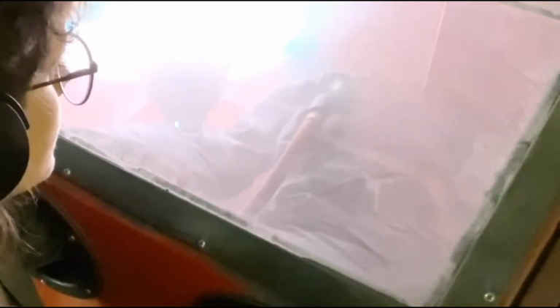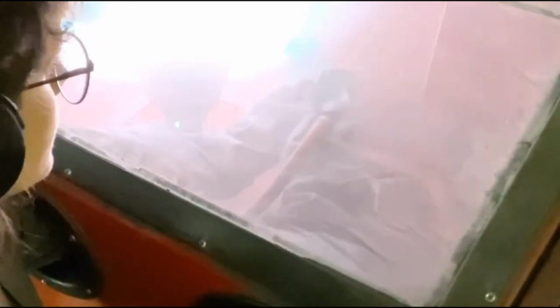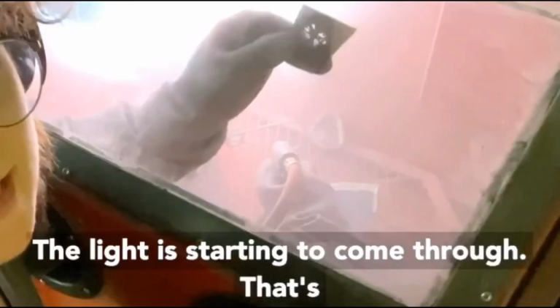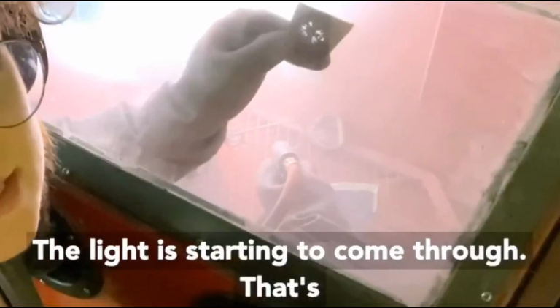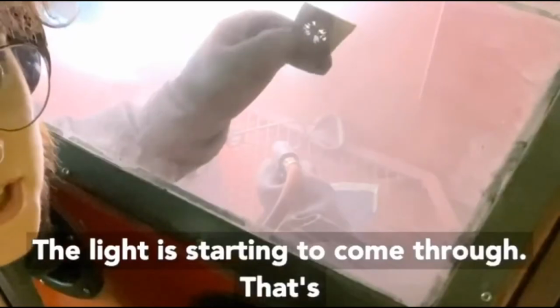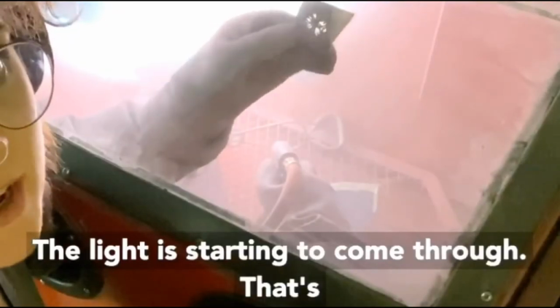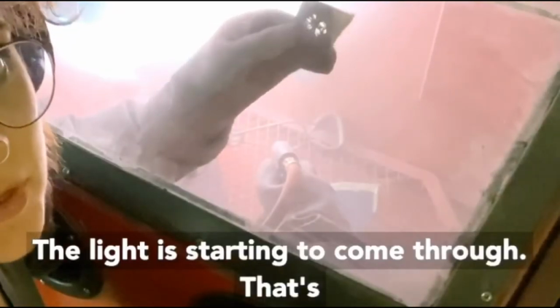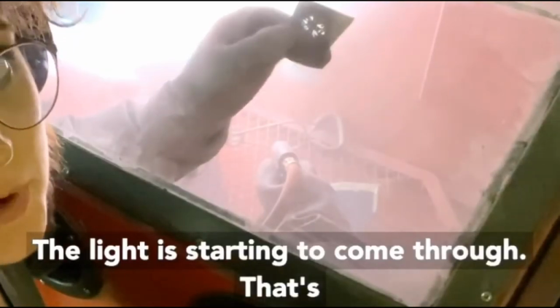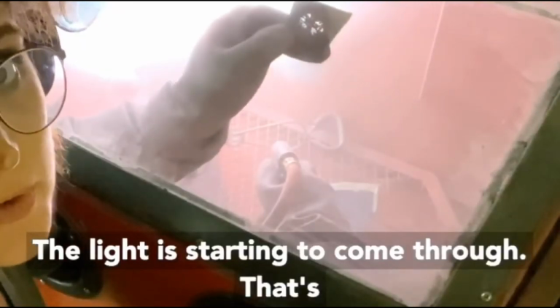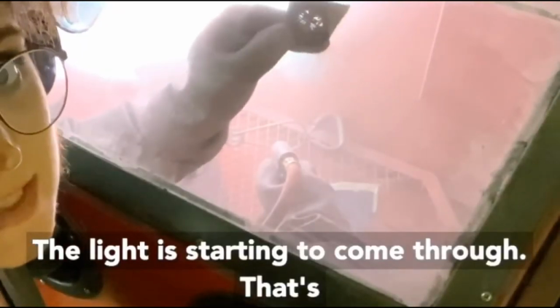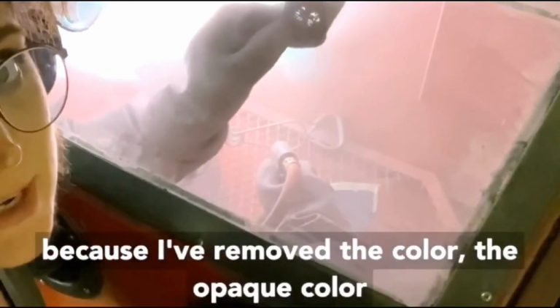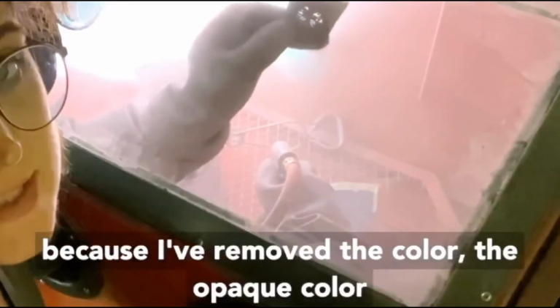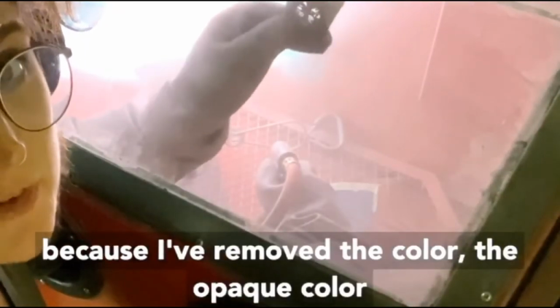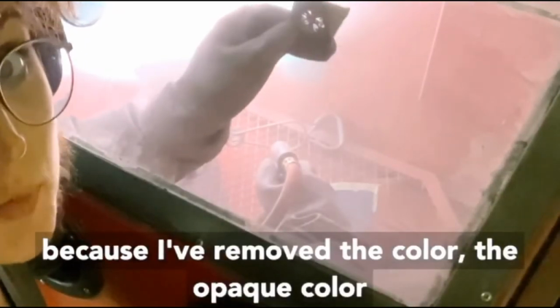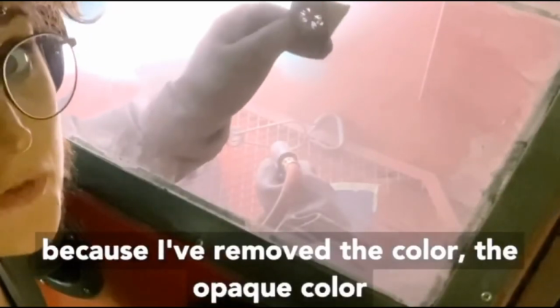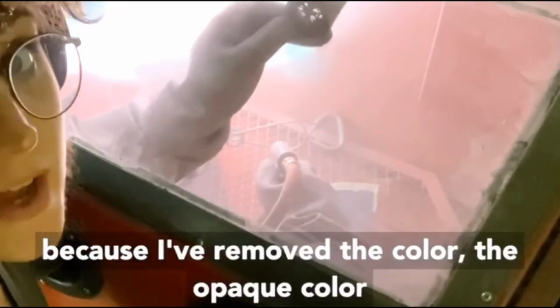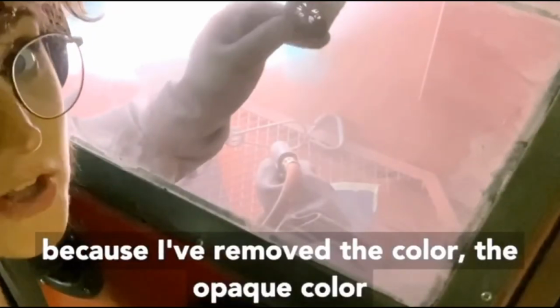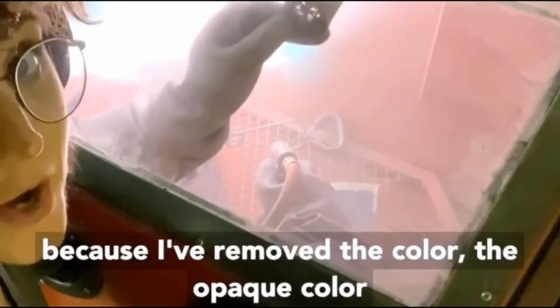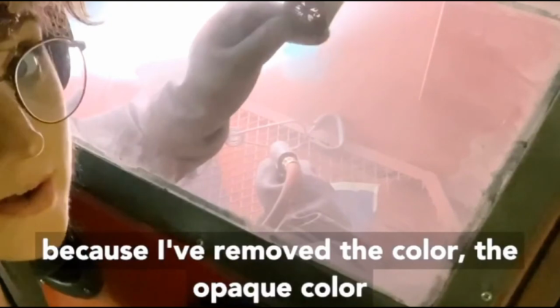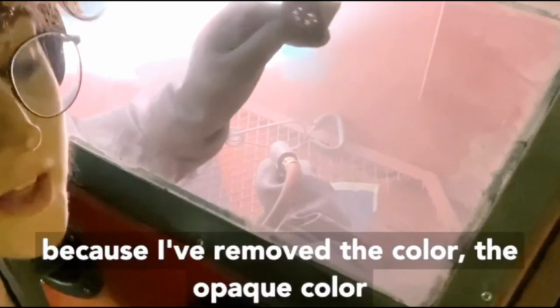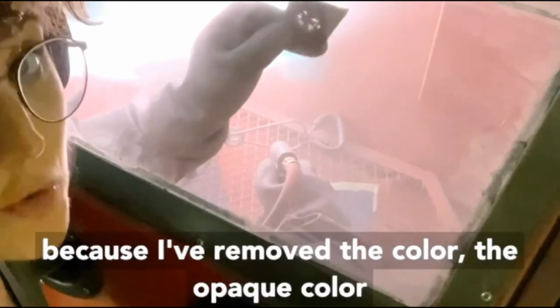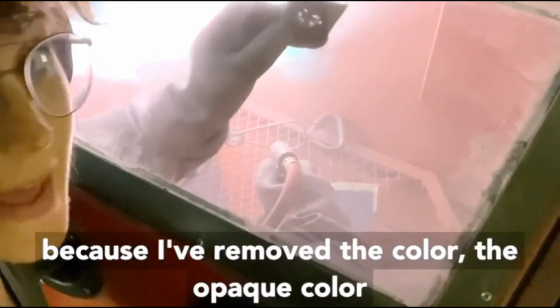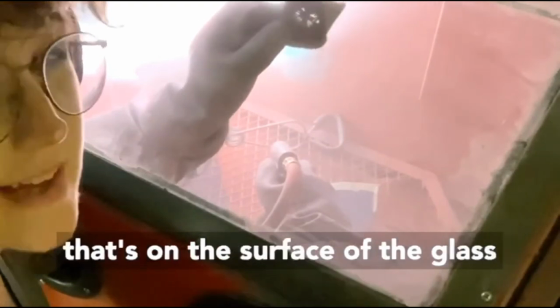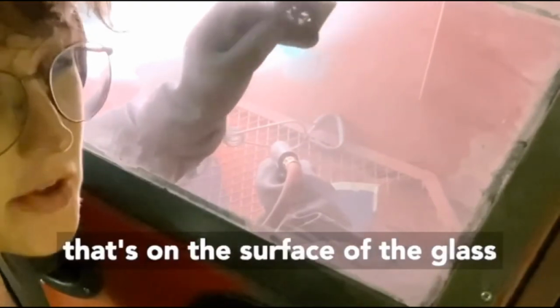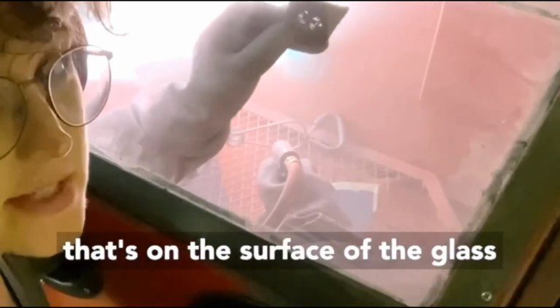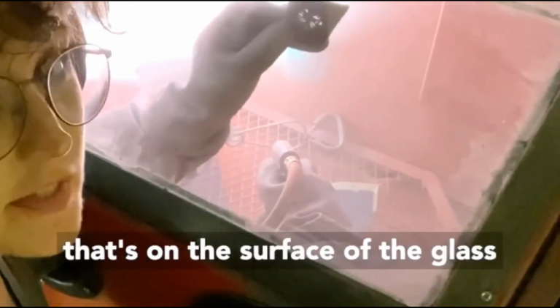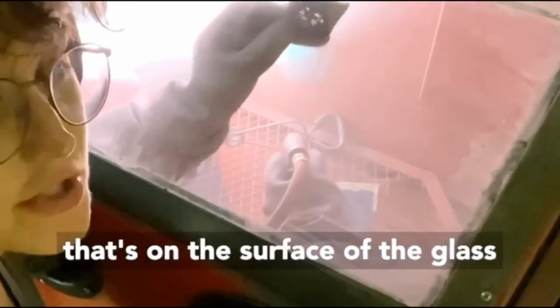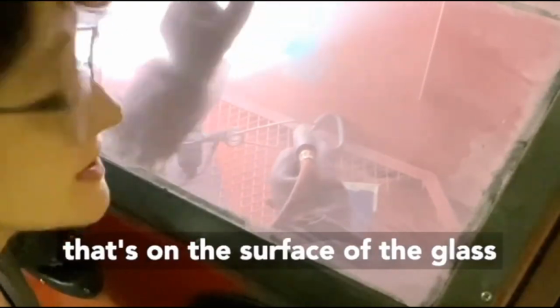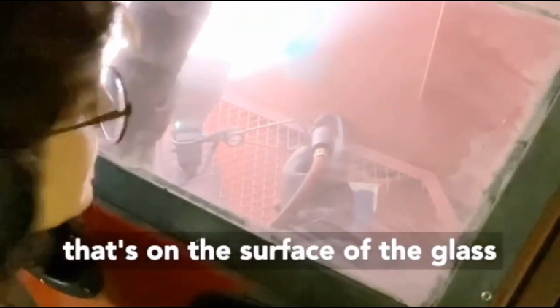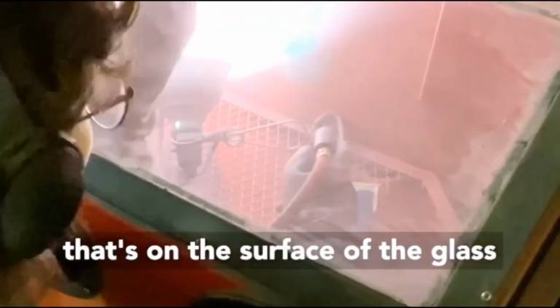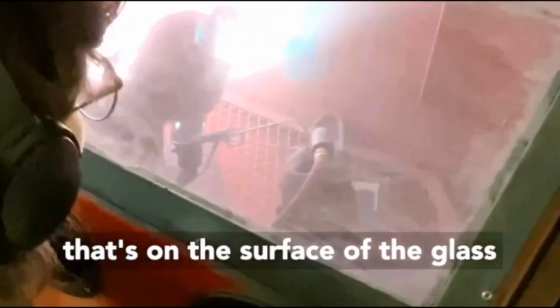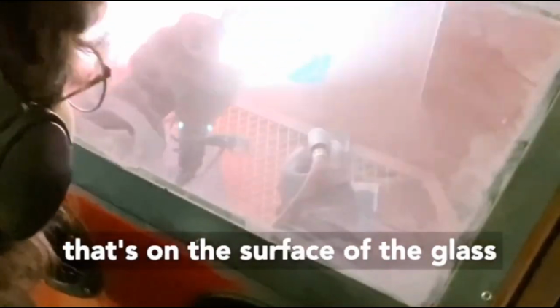The light is starting to come through — that's because I removed the color, the opaque color that's on the surface of the glass.